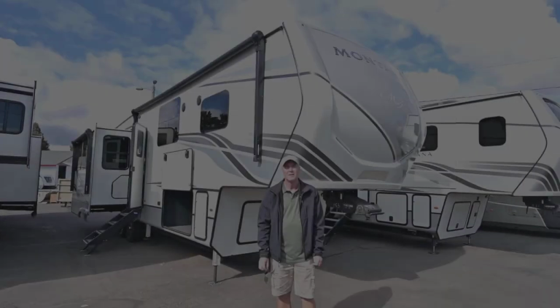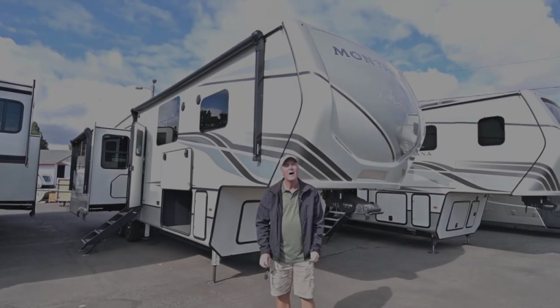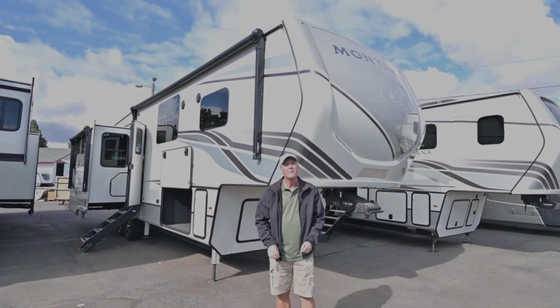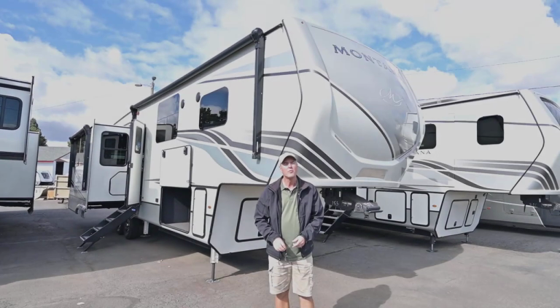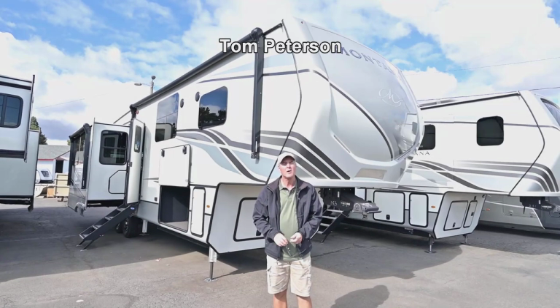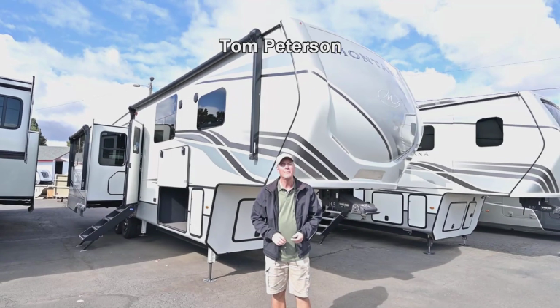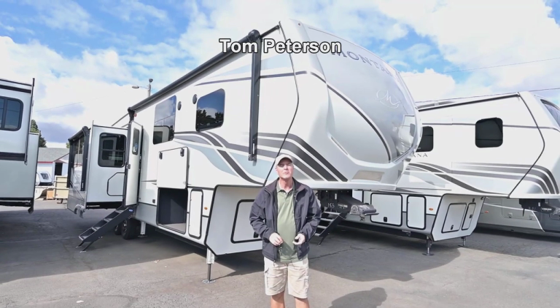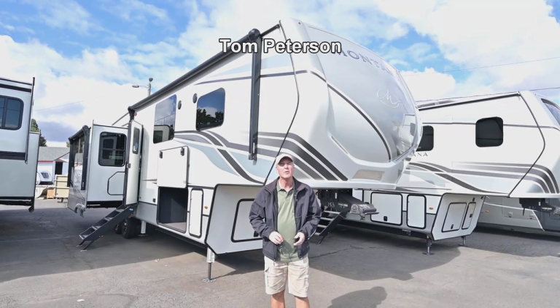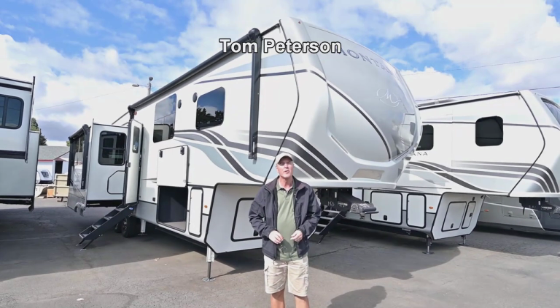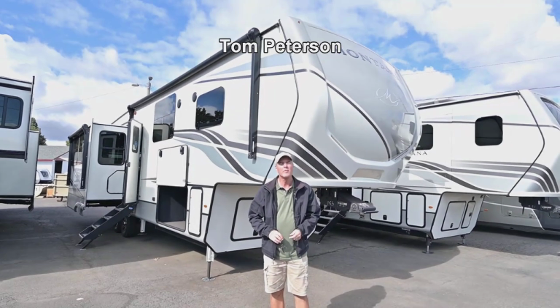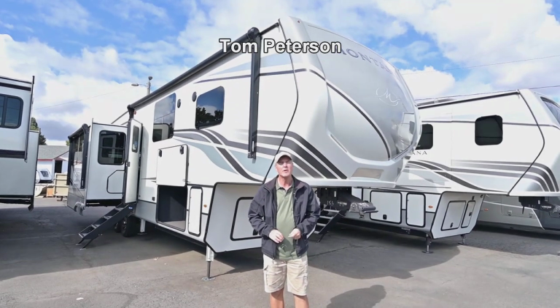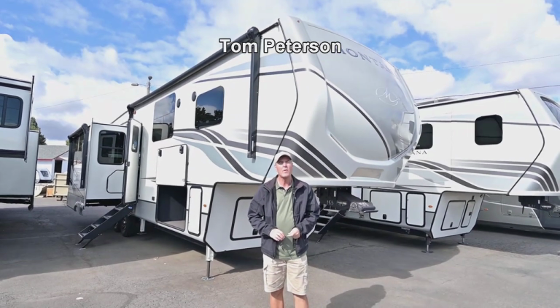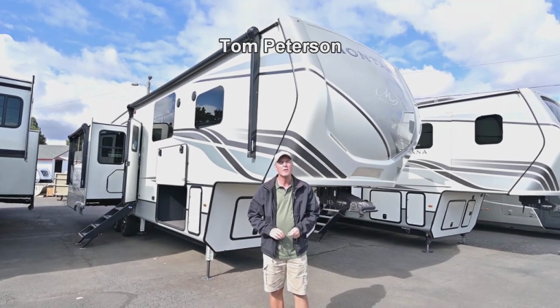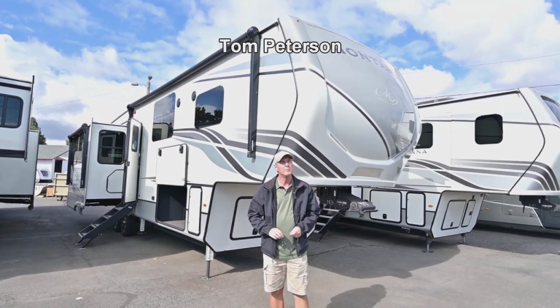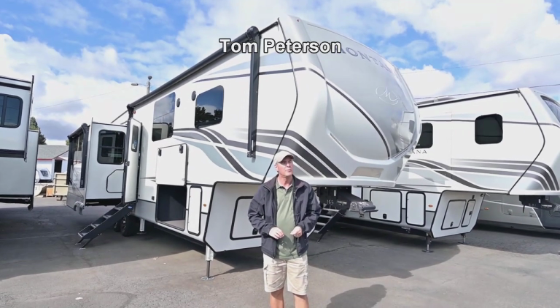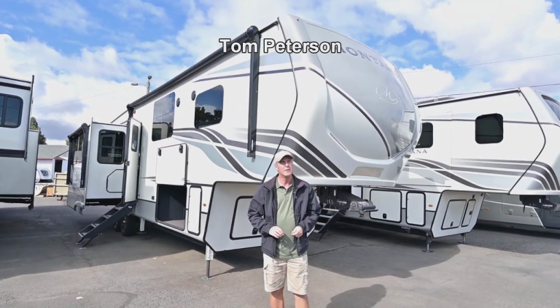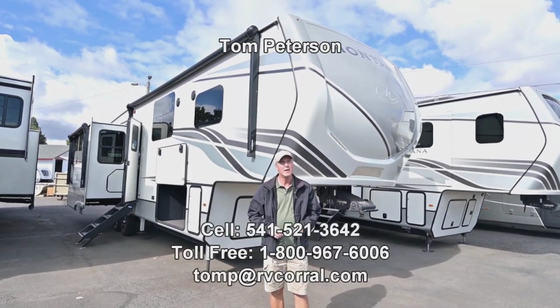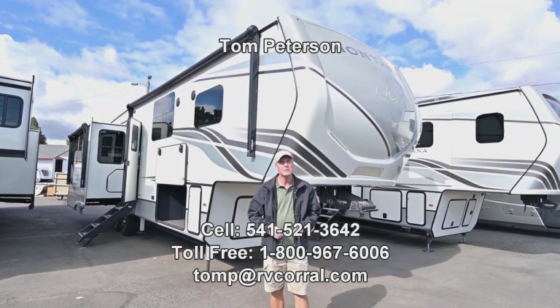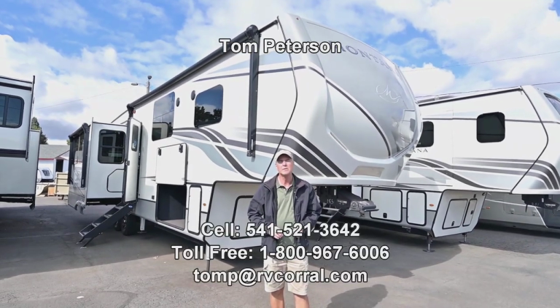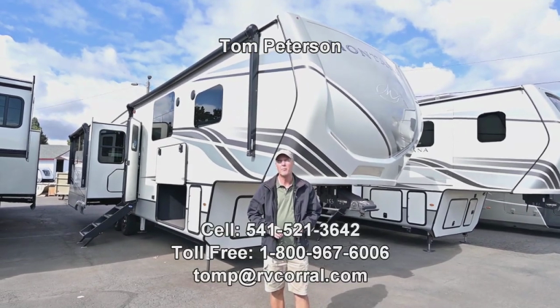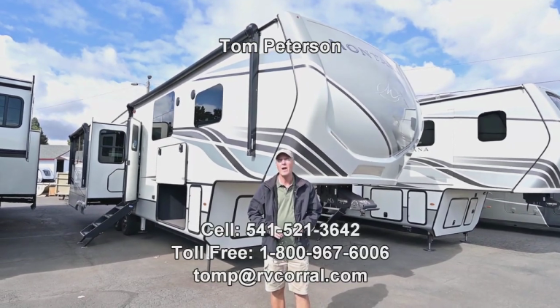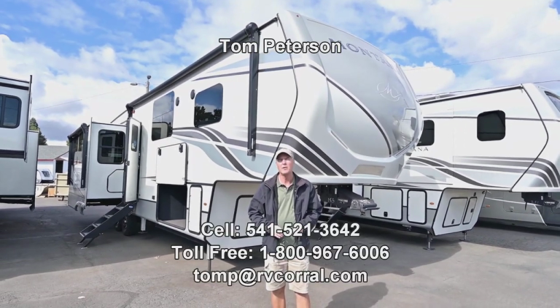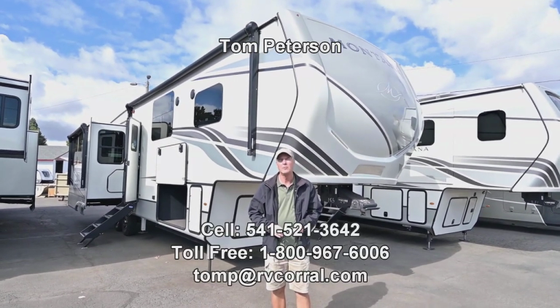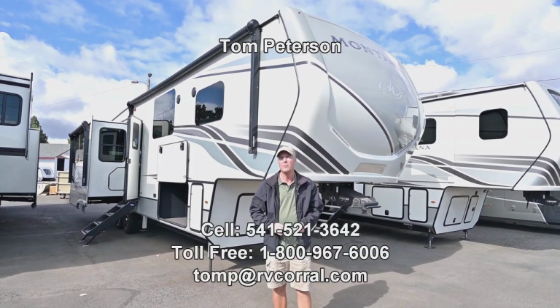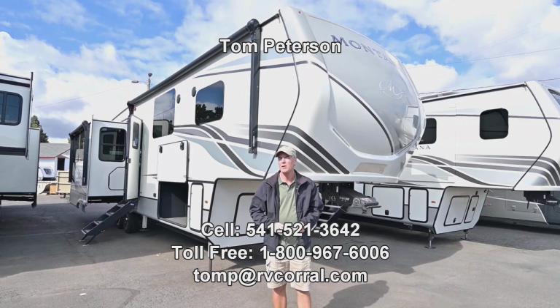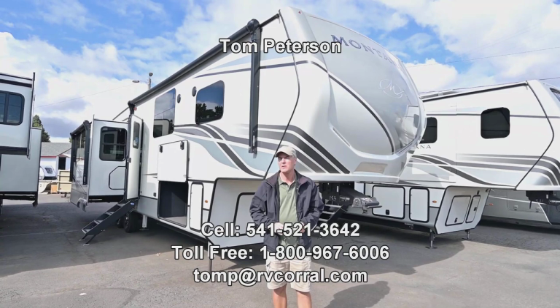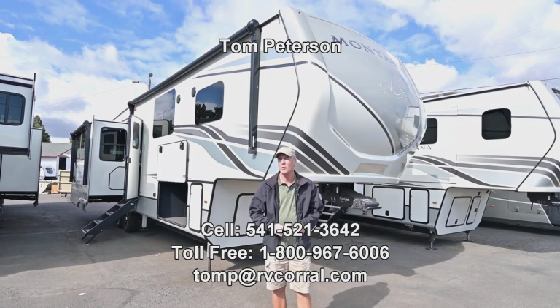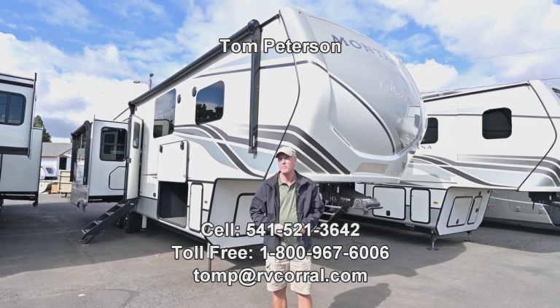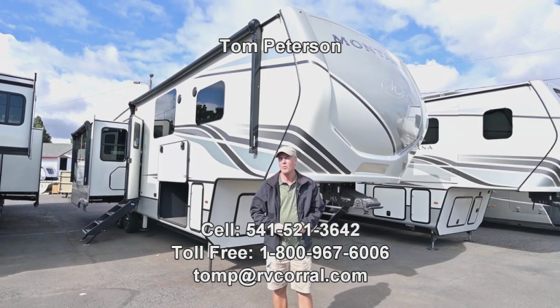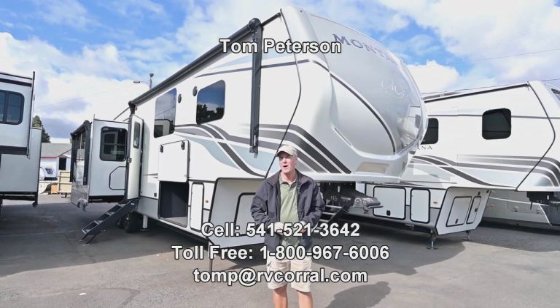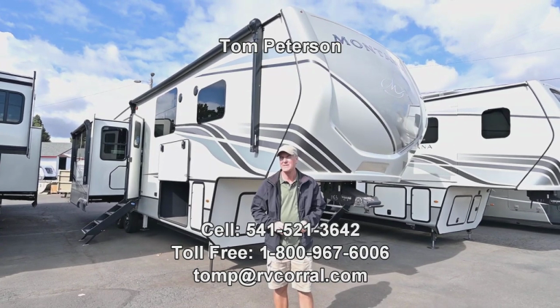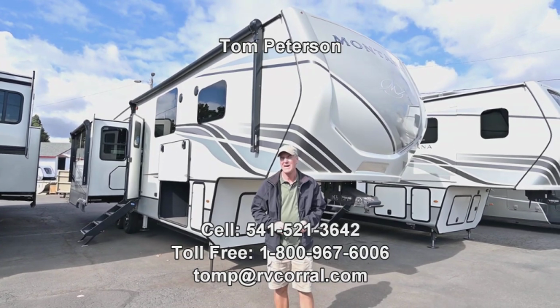Hi folks, Tom Peterson here at the RV Corral. It's a beautiful day. This is a brand new 2024 Montana.